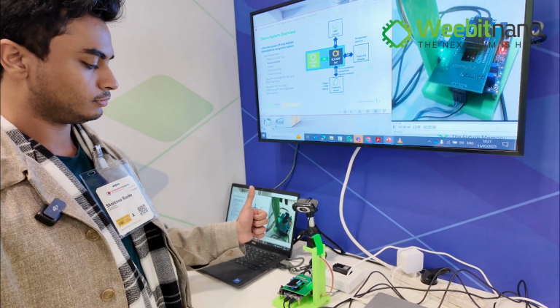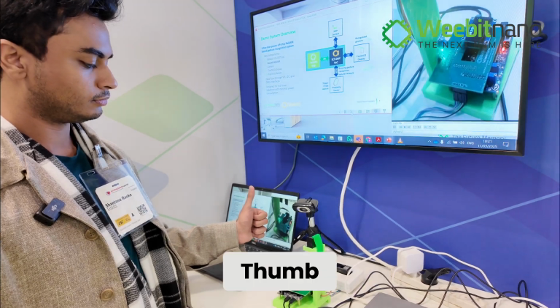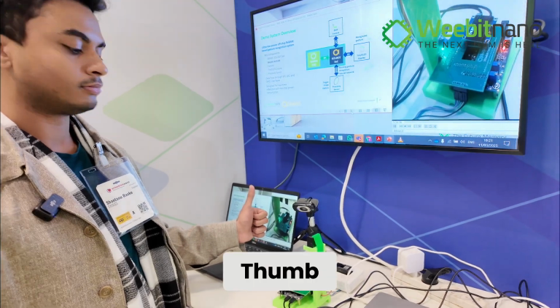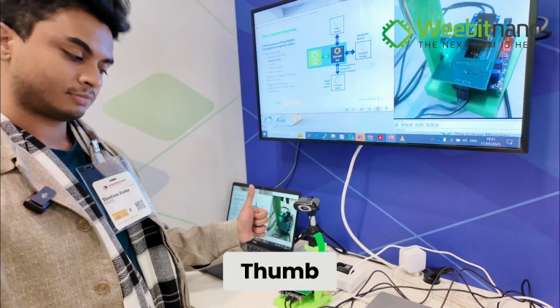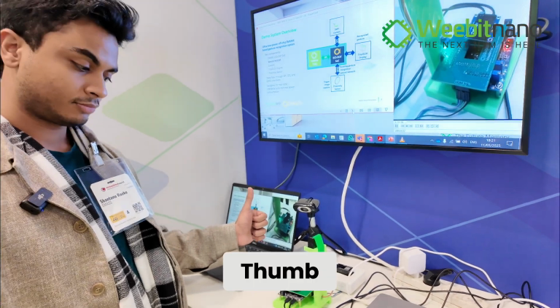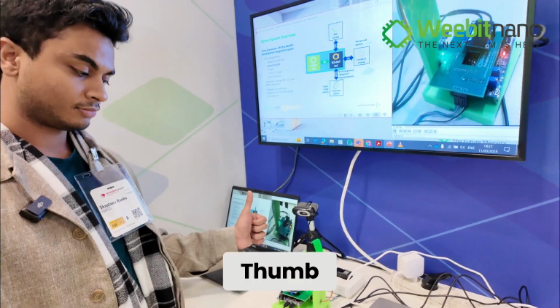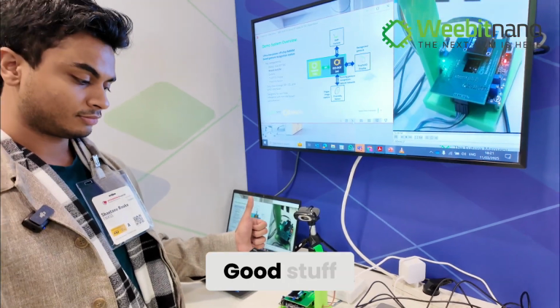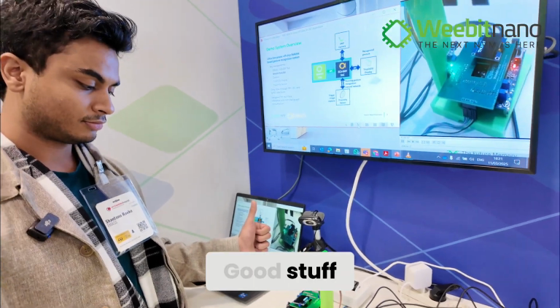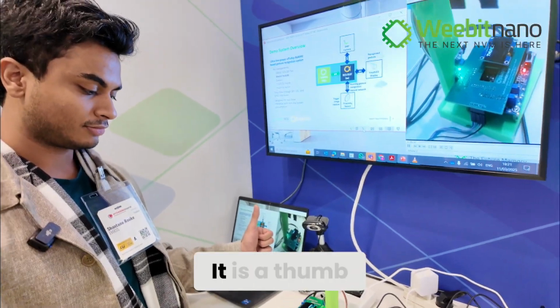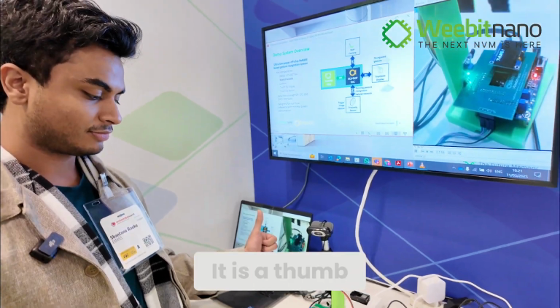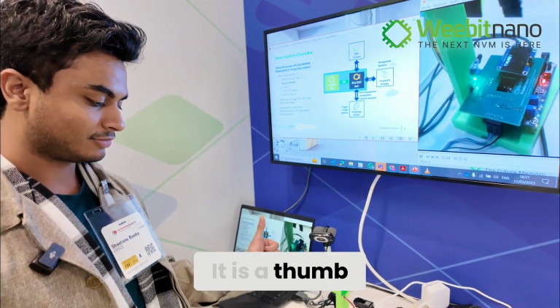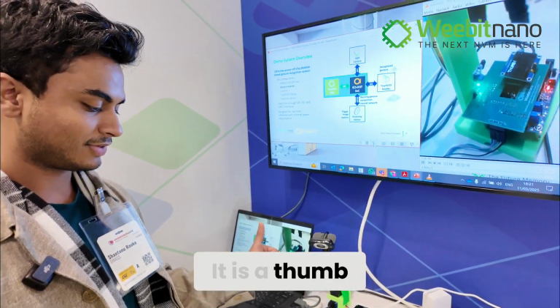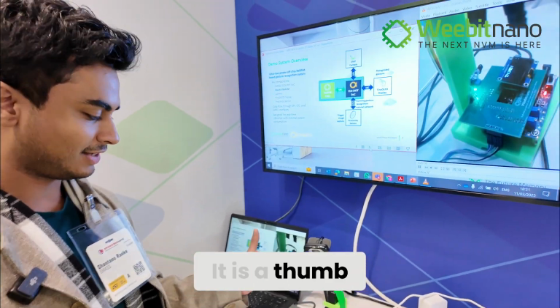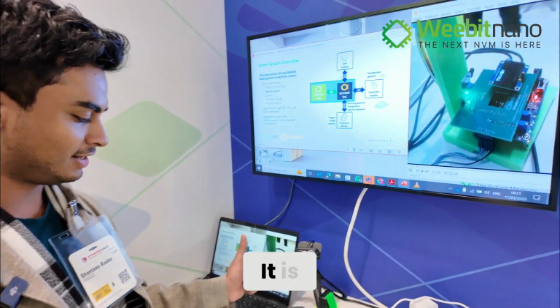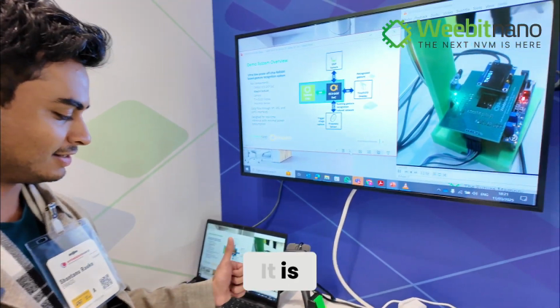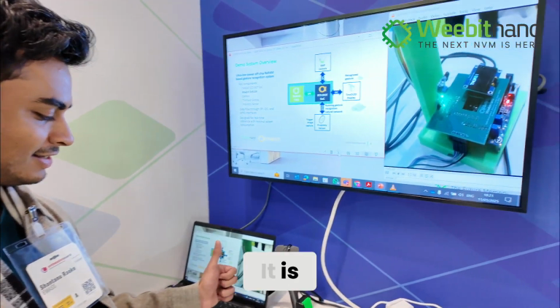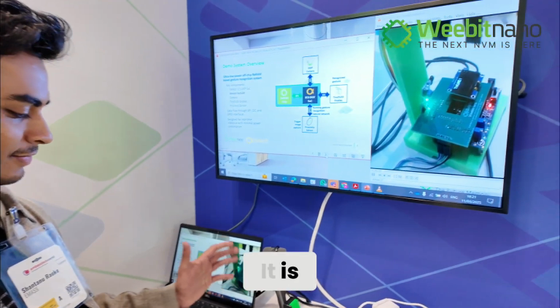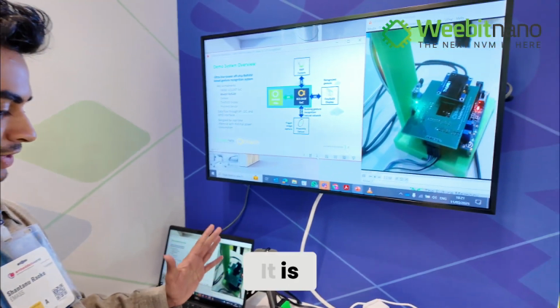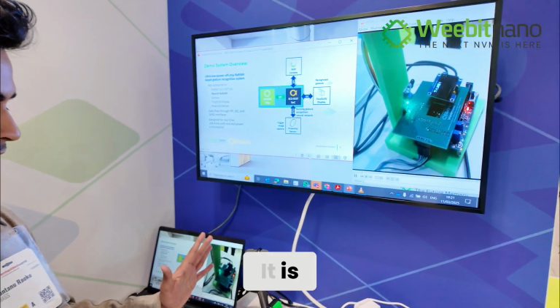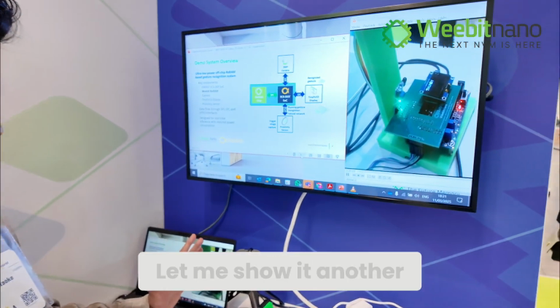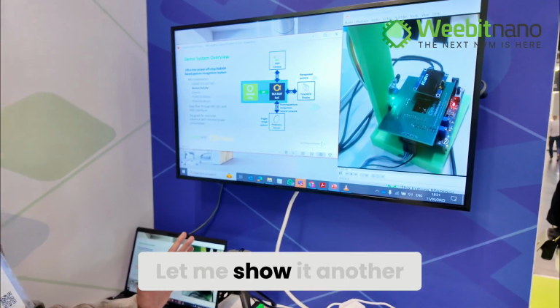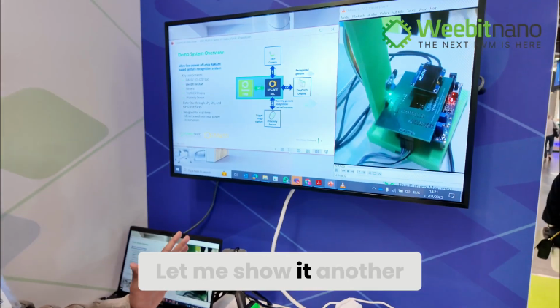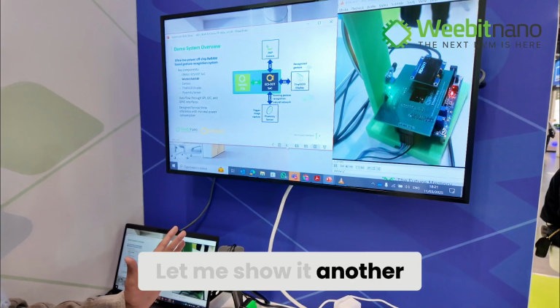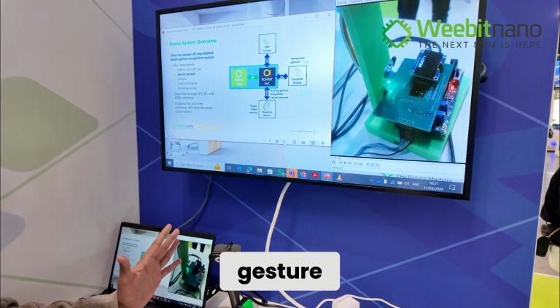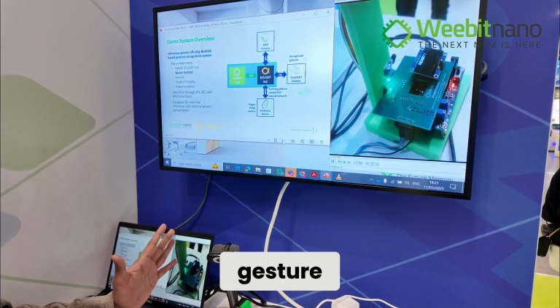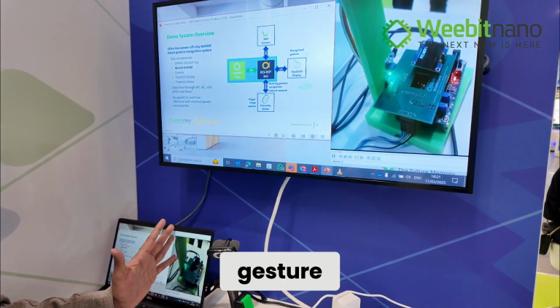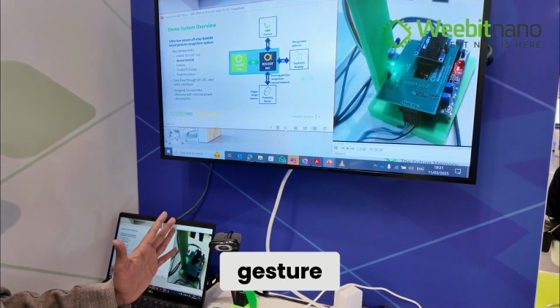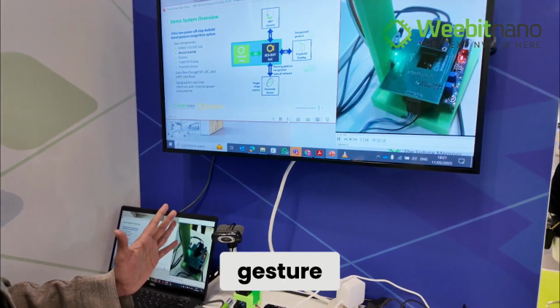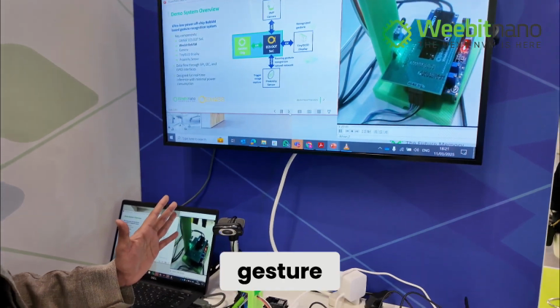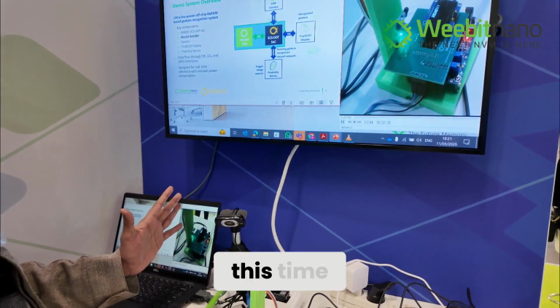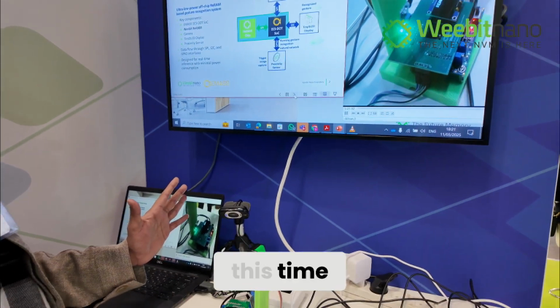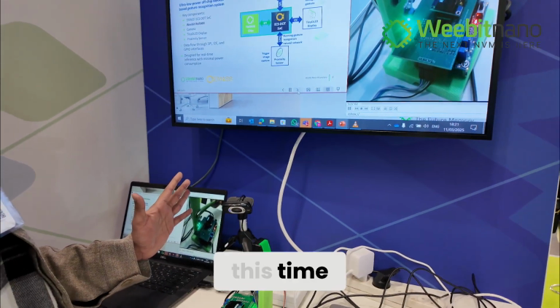Thumb. Good stuff — it is a thumb. Let me show it another gesture.